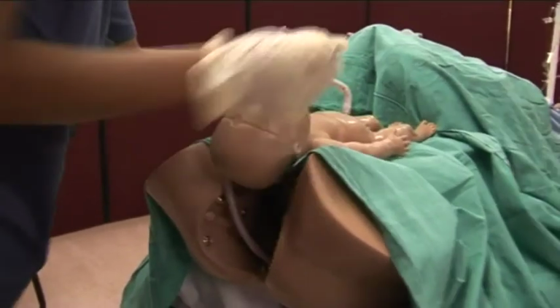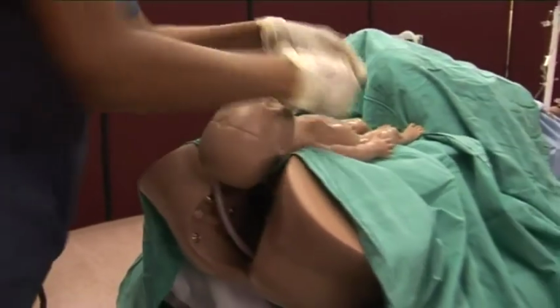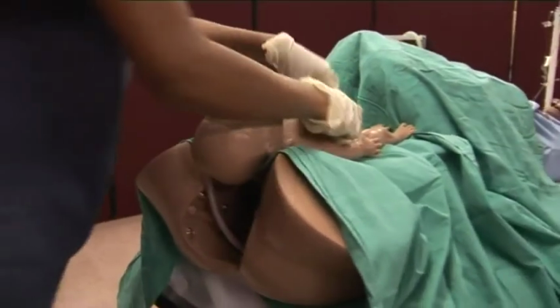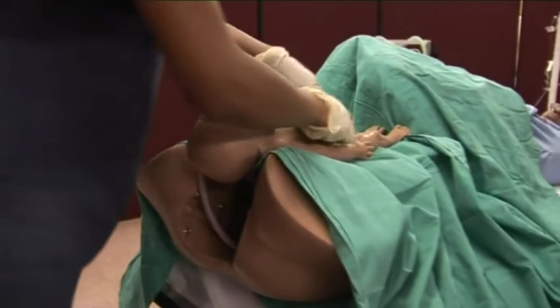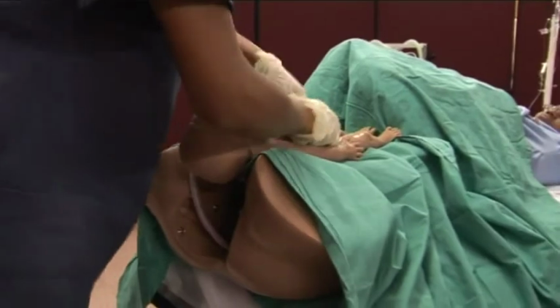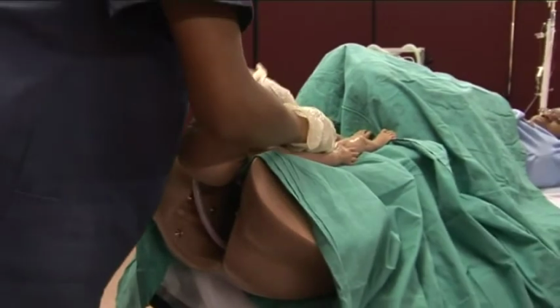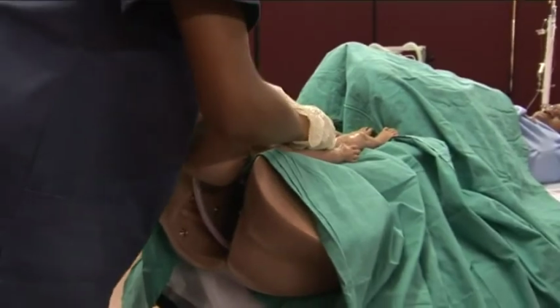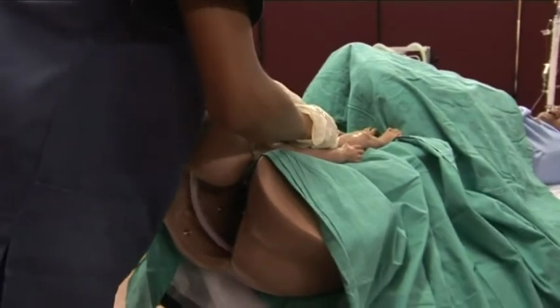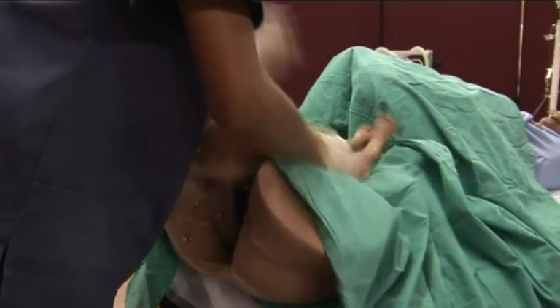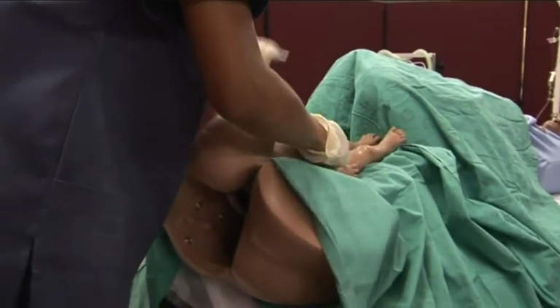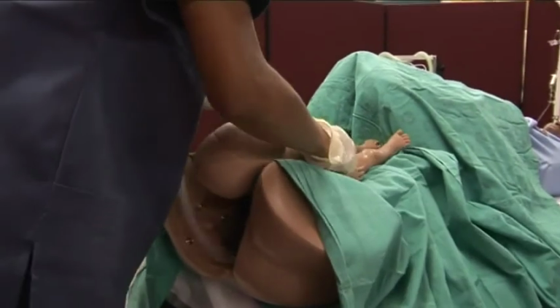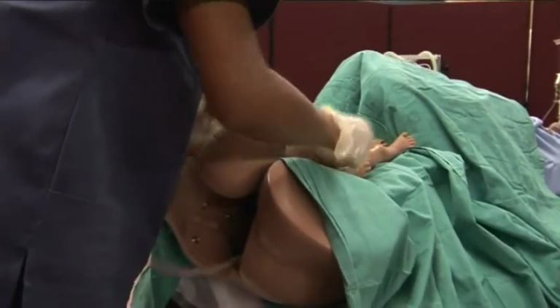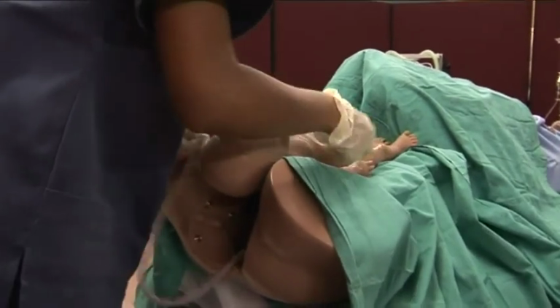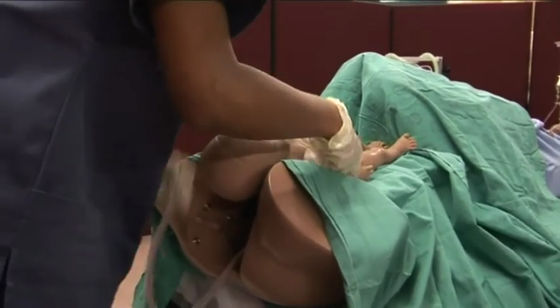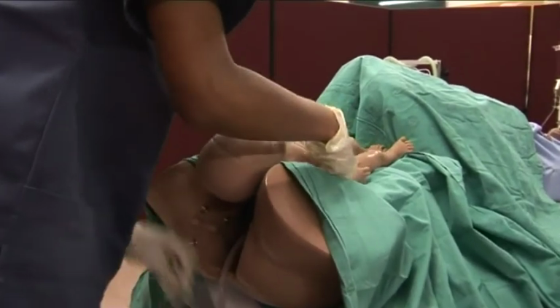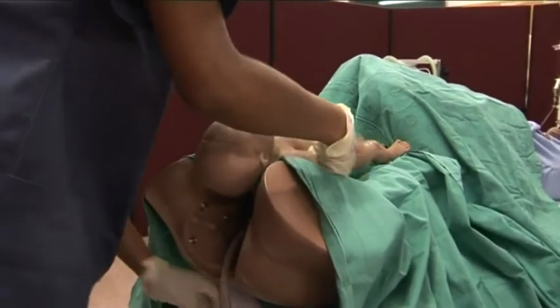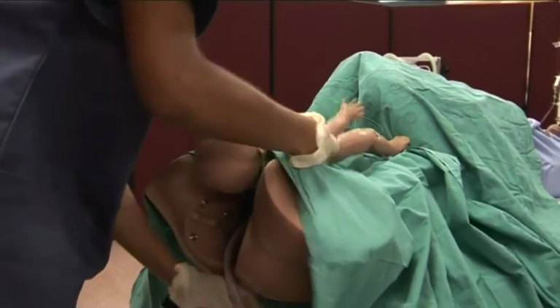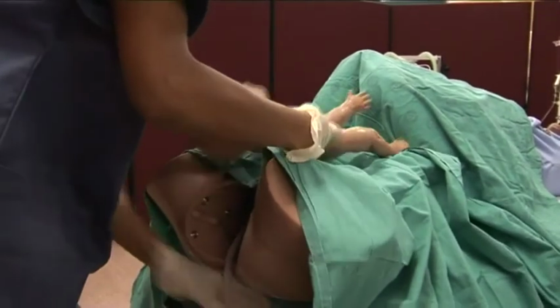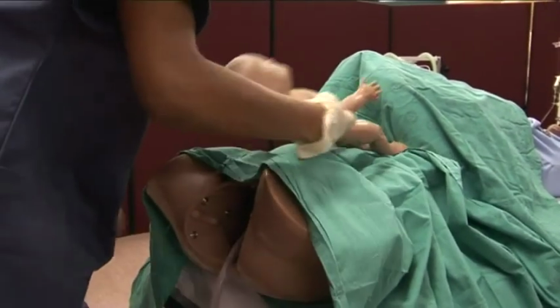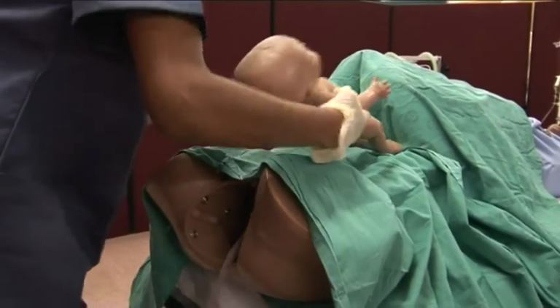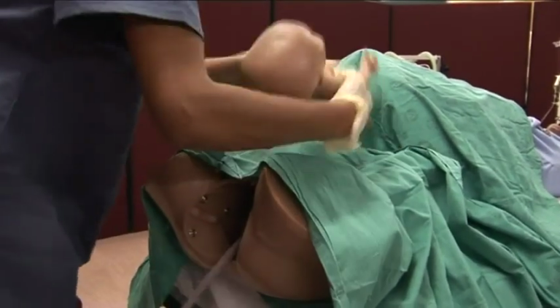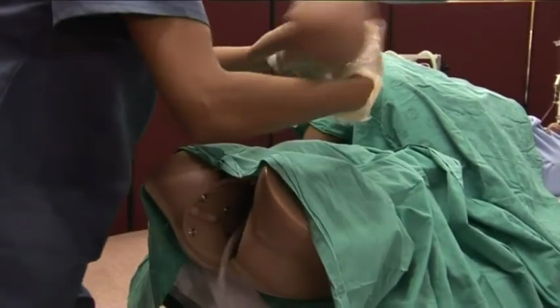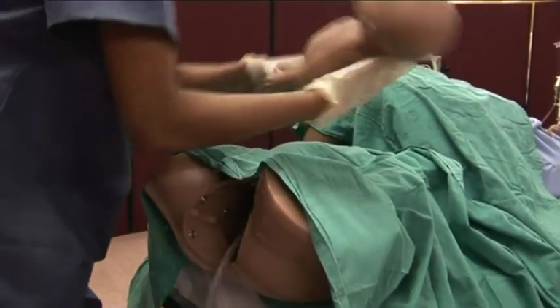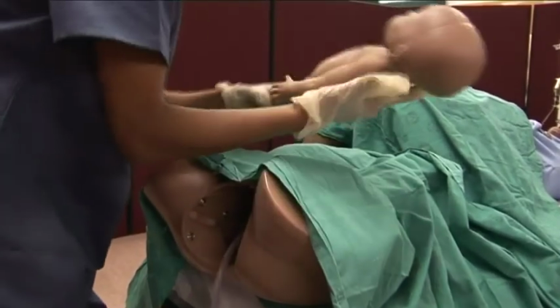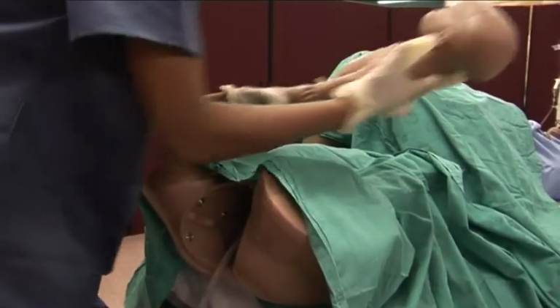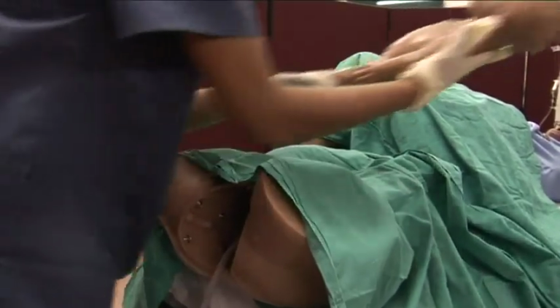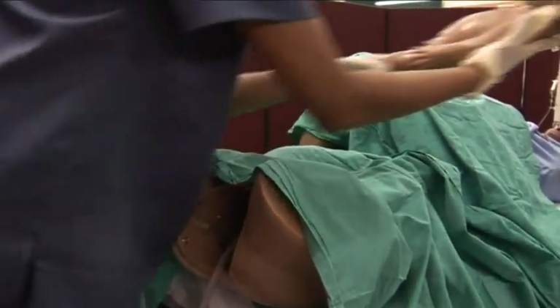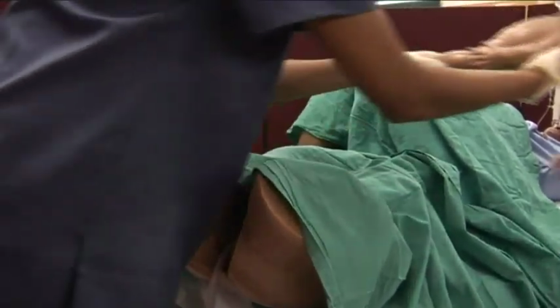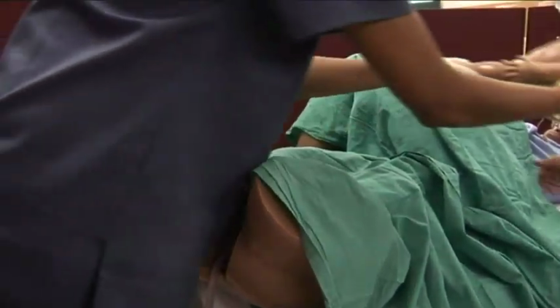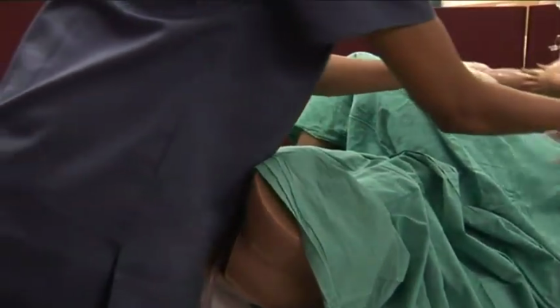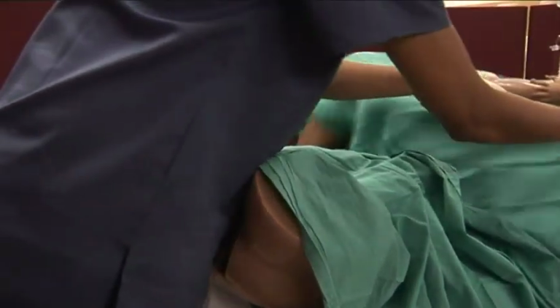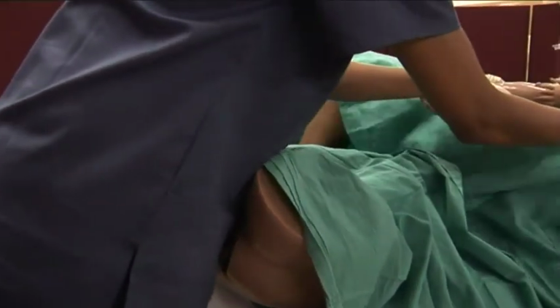We can cut the cord. Lerato, can you please hand the baby to the pediatricians?